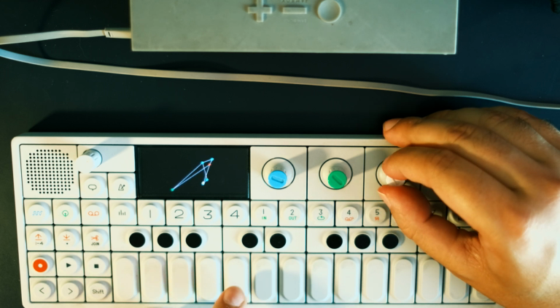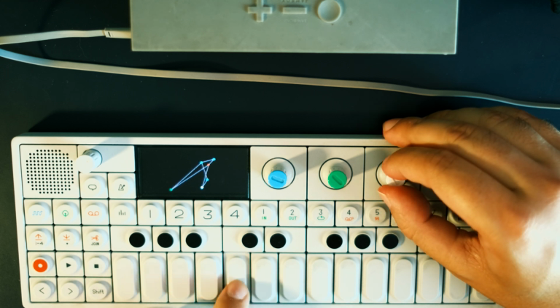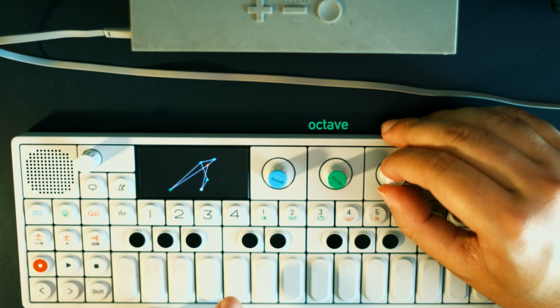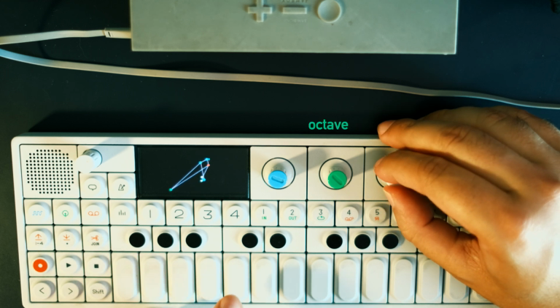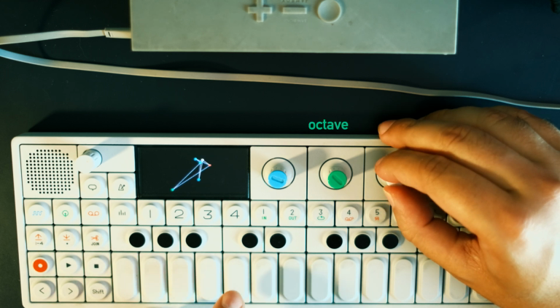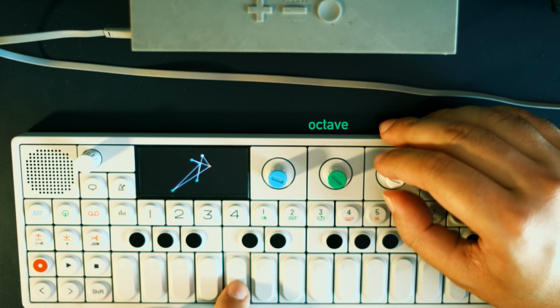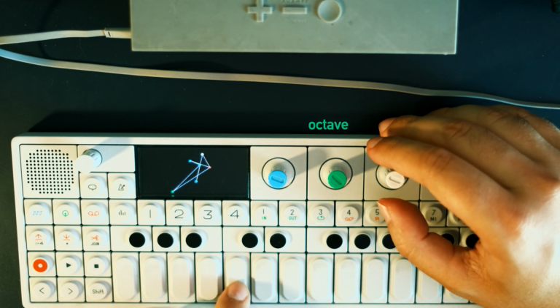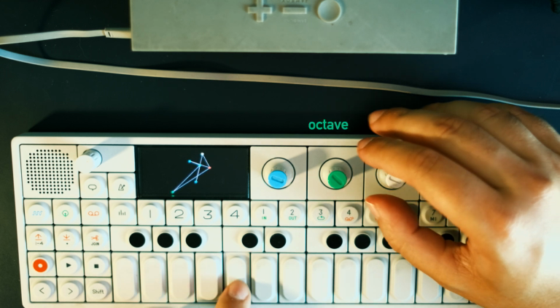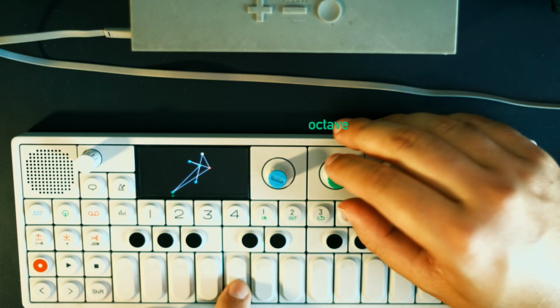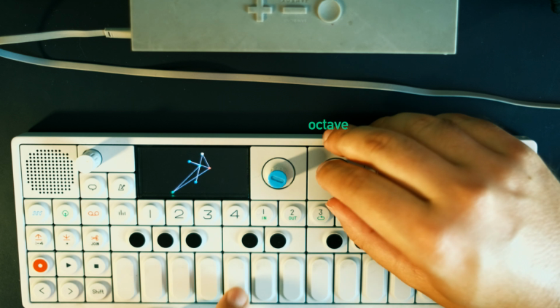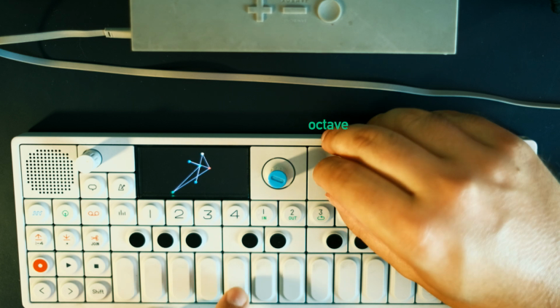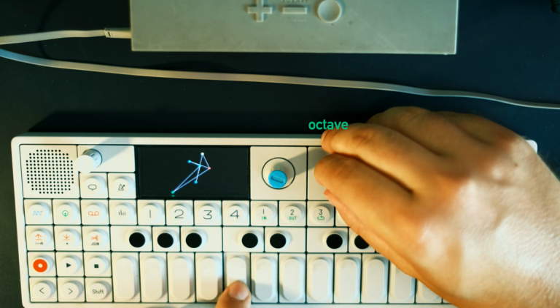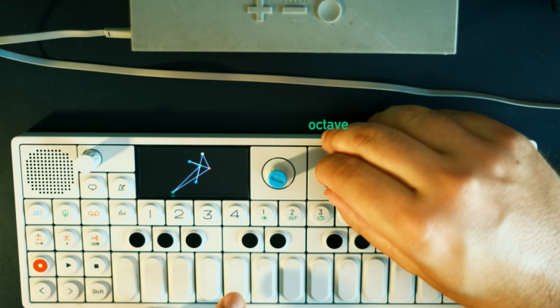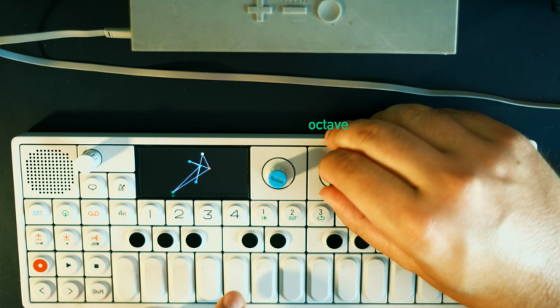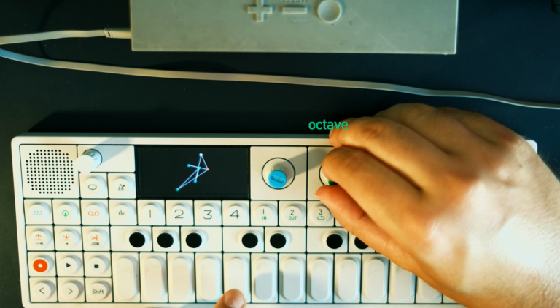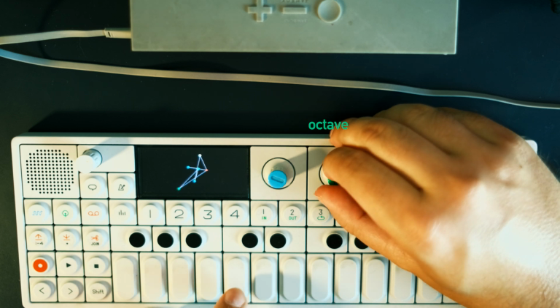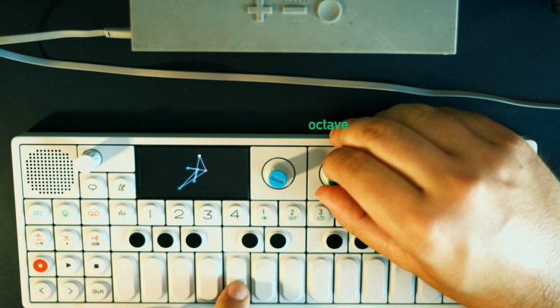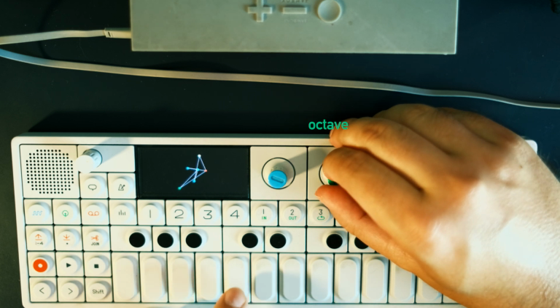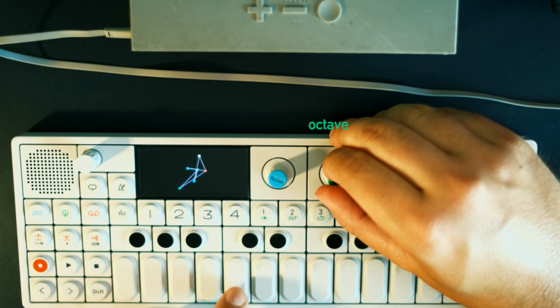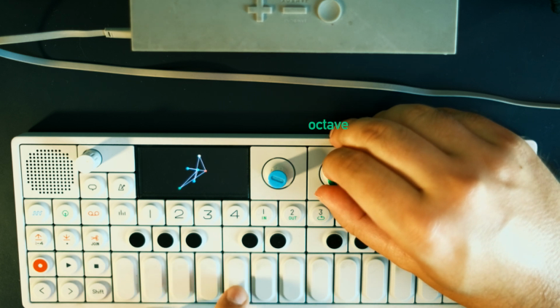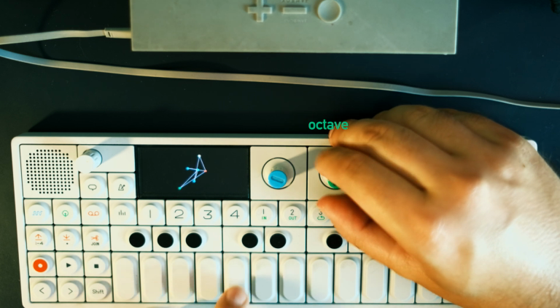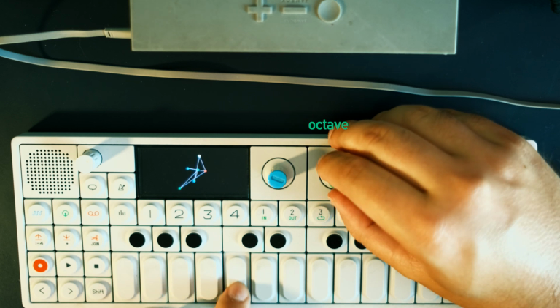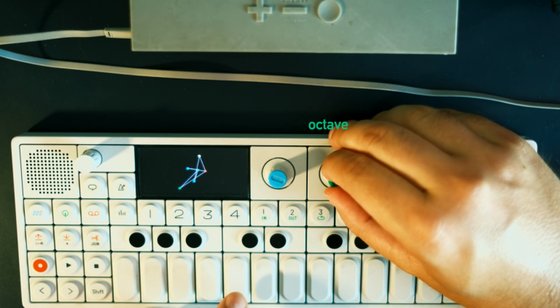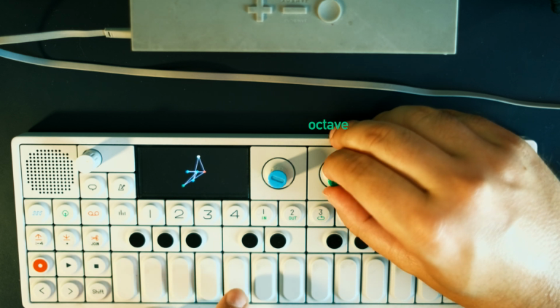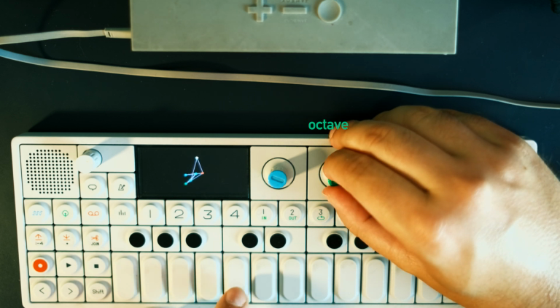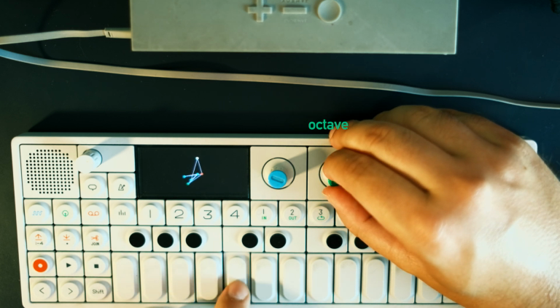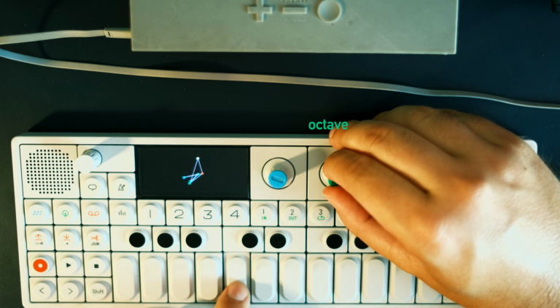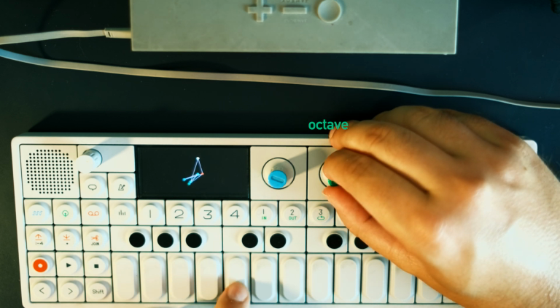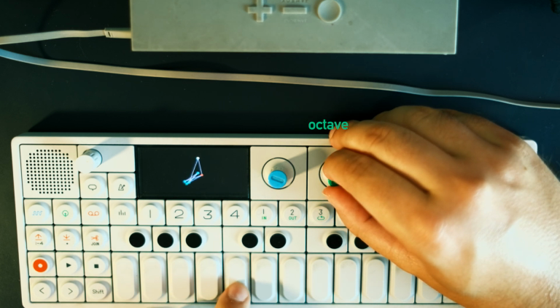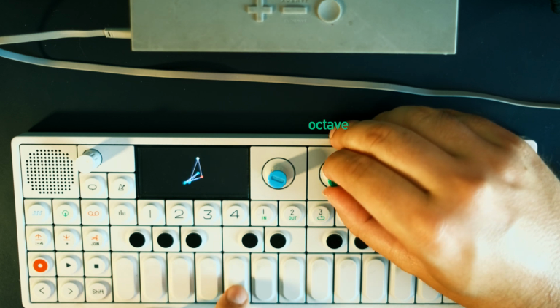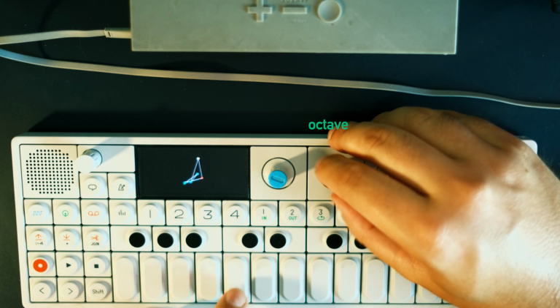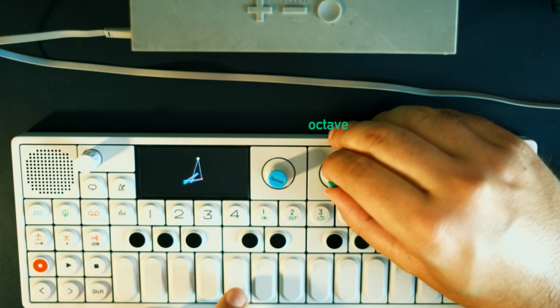The green knob is pretty straightforward — it lets you cycle through seven octaves.